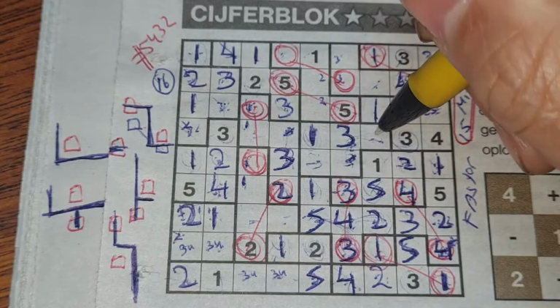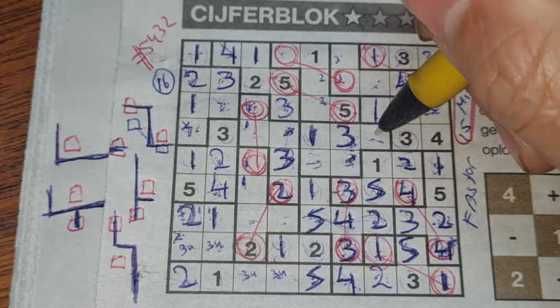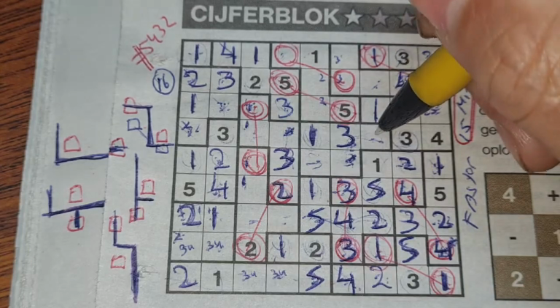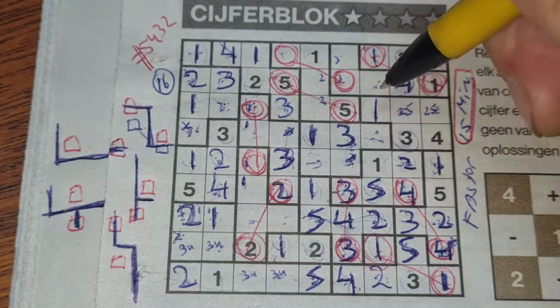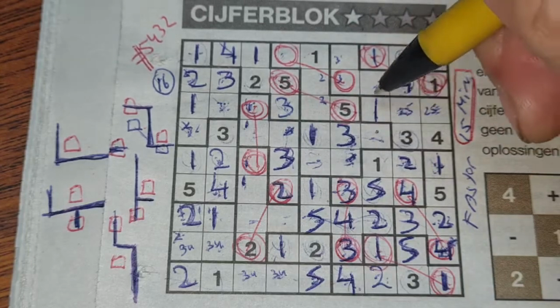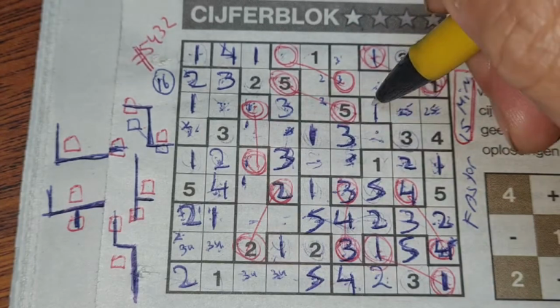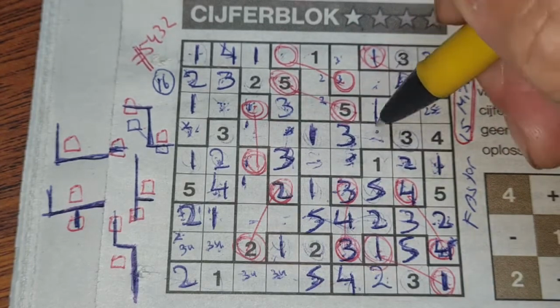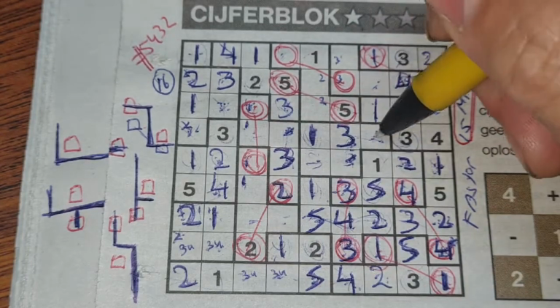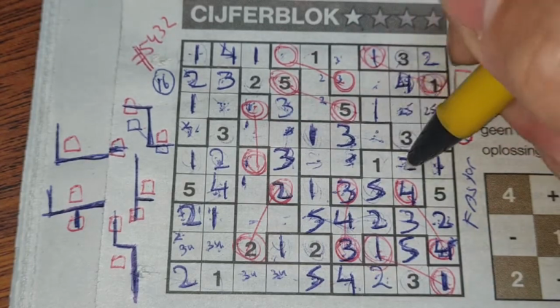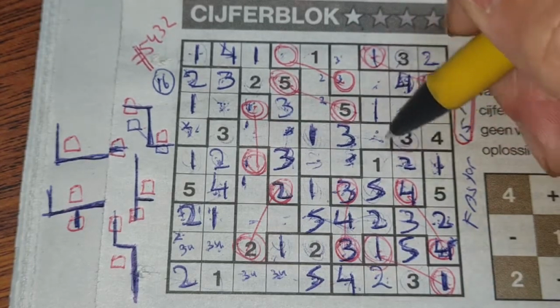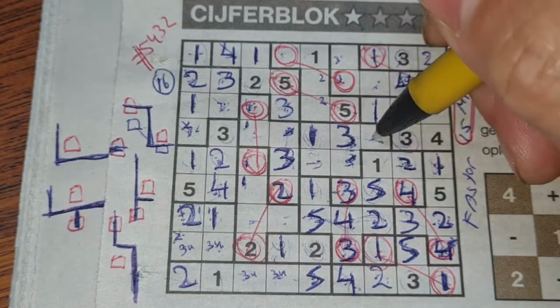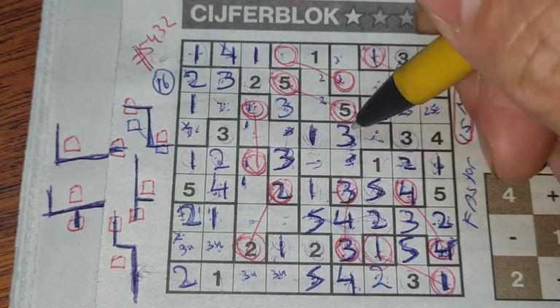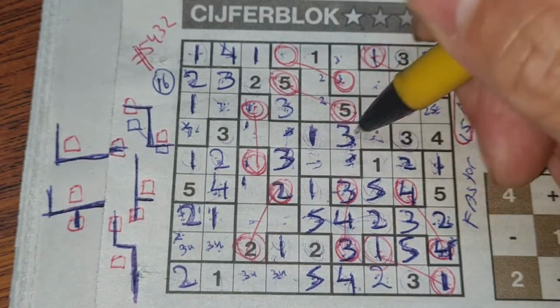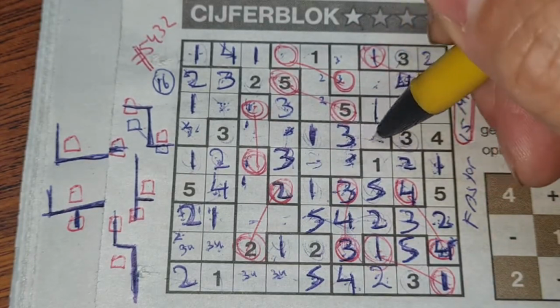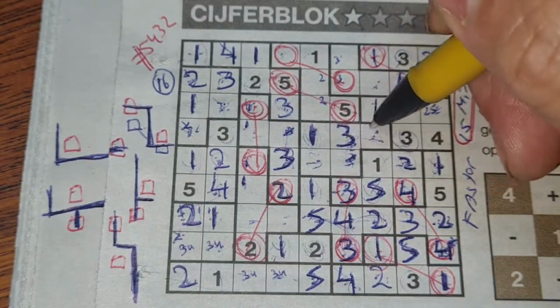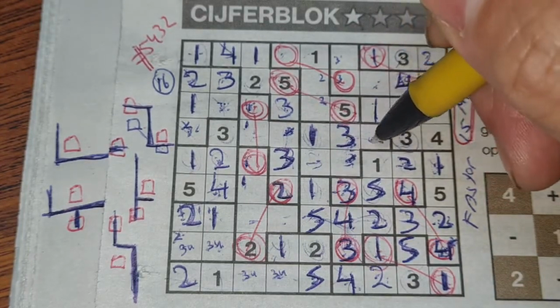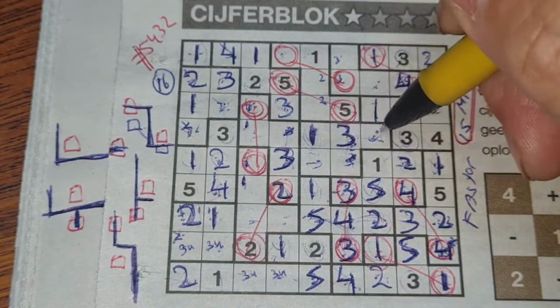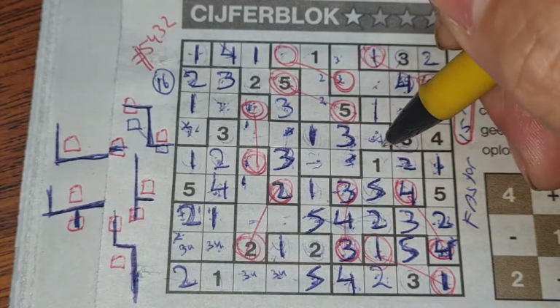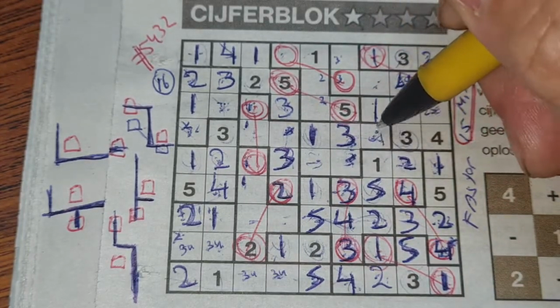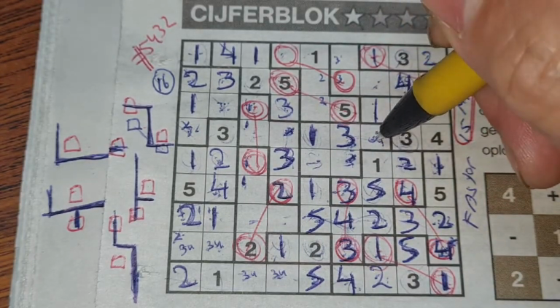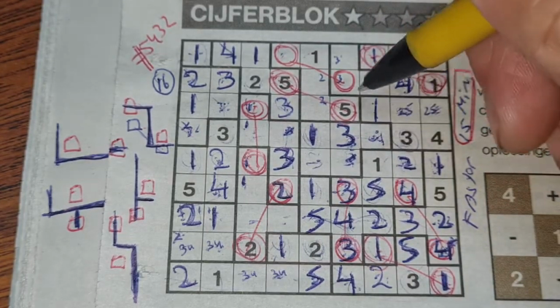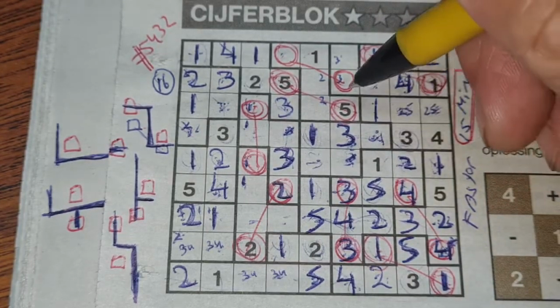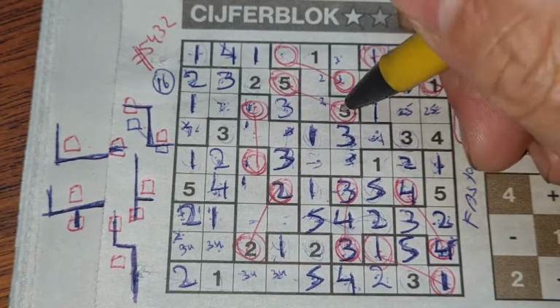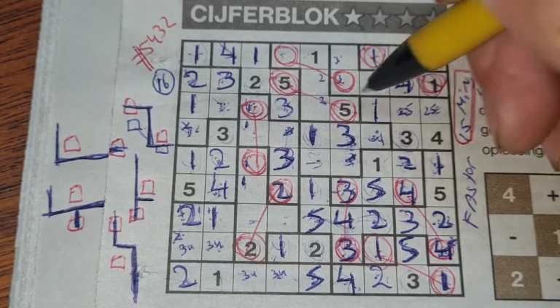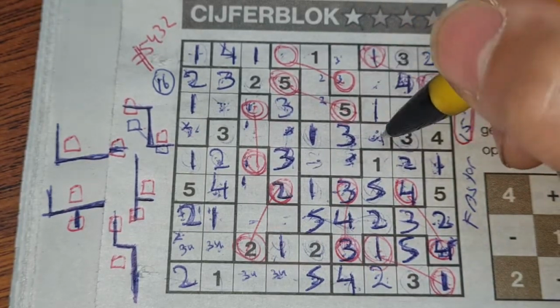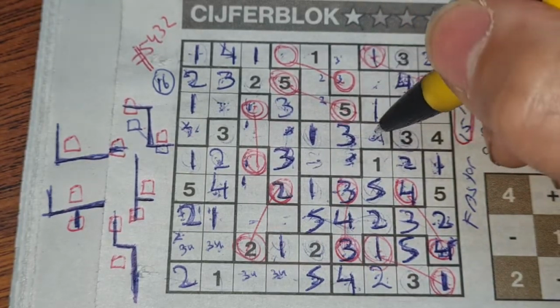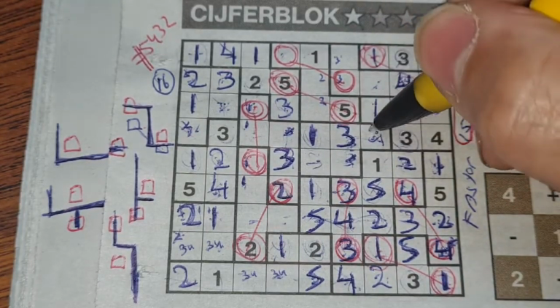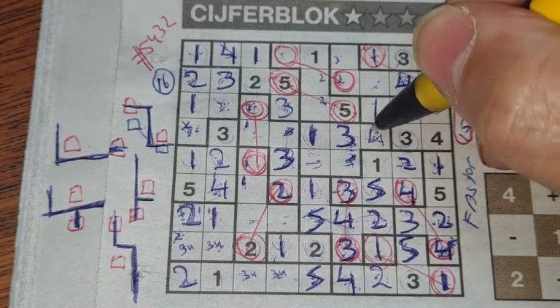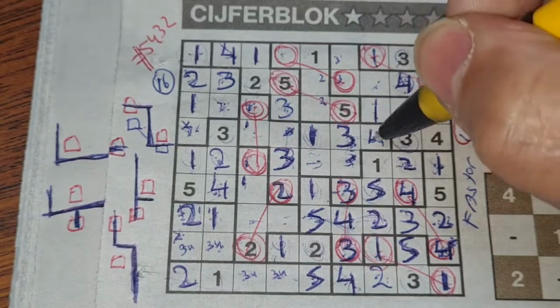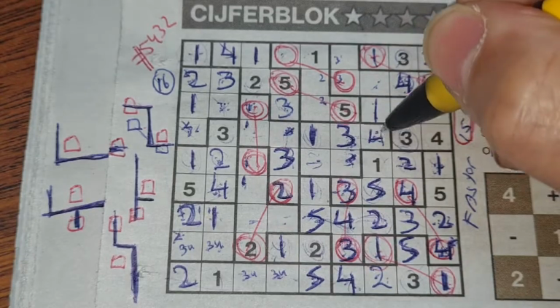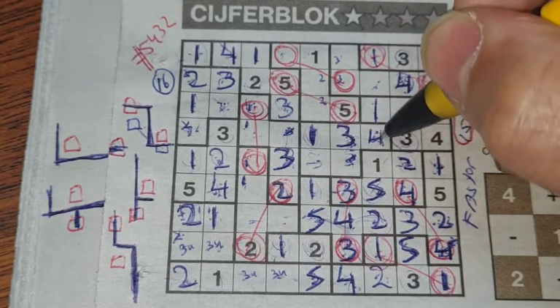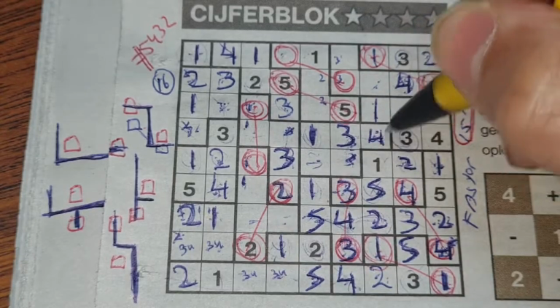I marked those two boxes earlier with three; now we have a three so this box can't be three anymore — that box should be a three. This box should be a four because it can't be one, two, three or five — definitely a four.